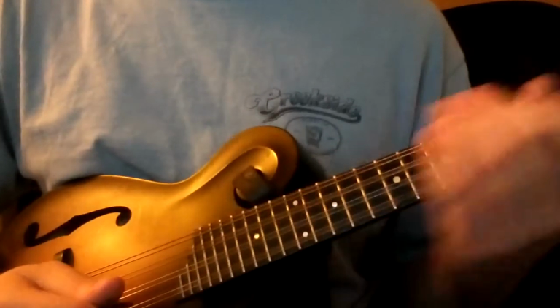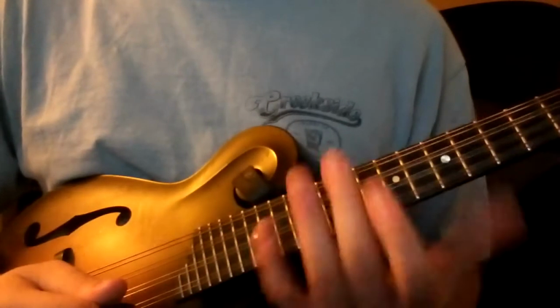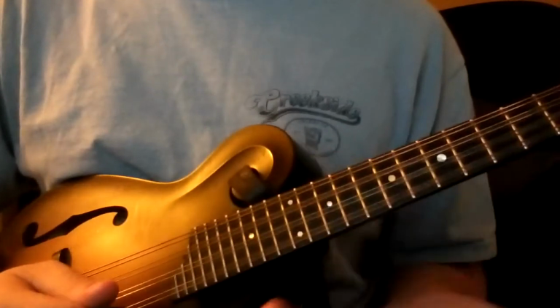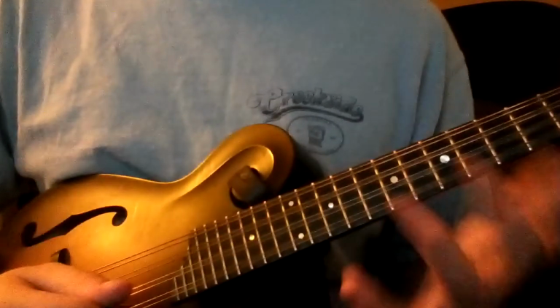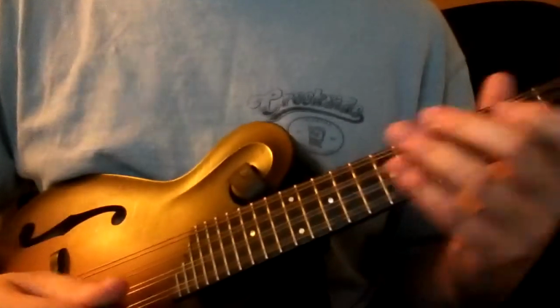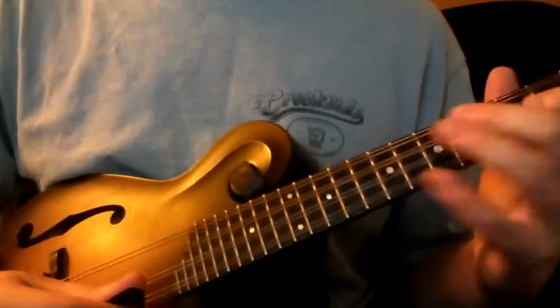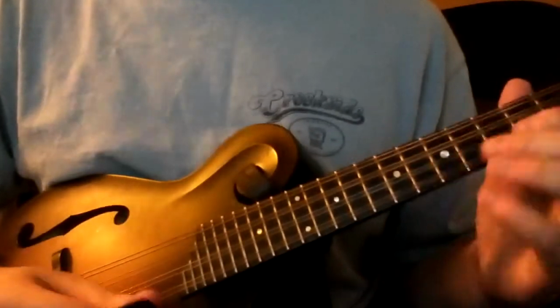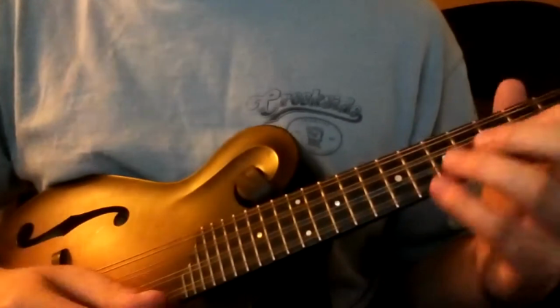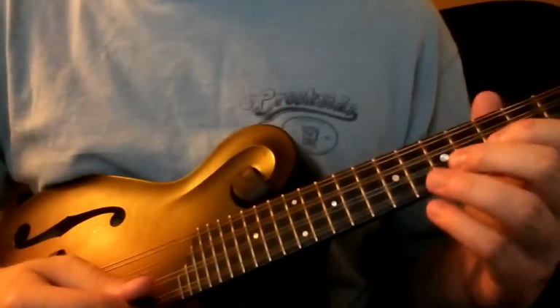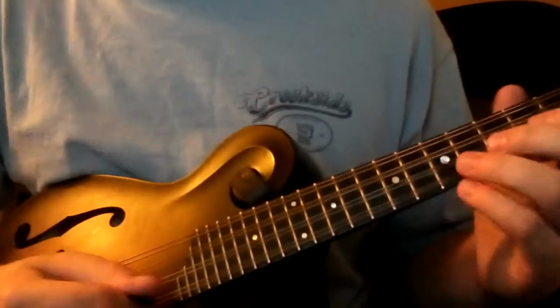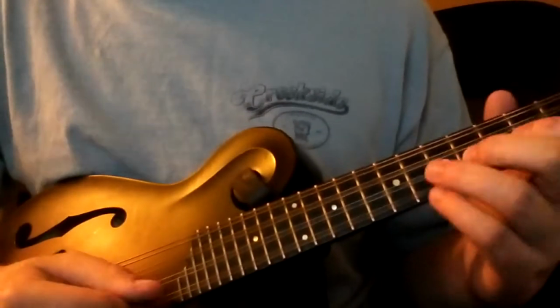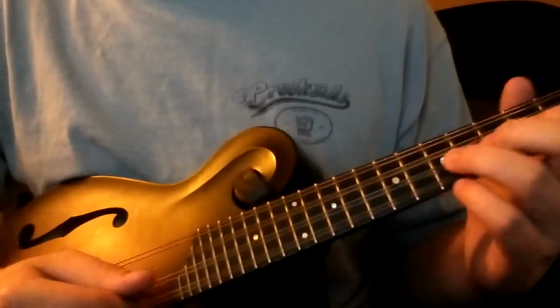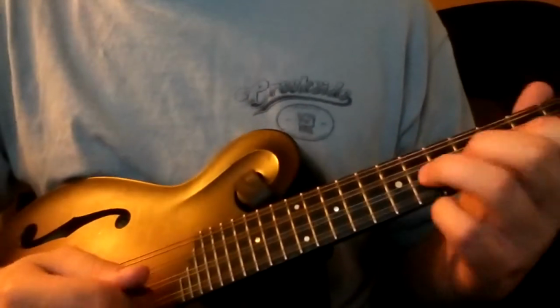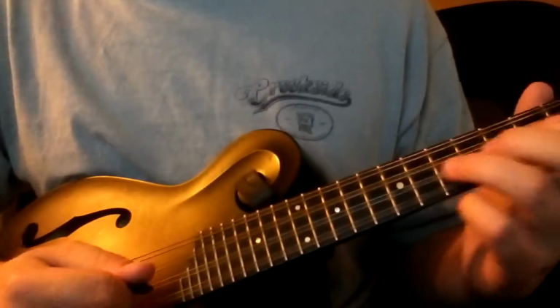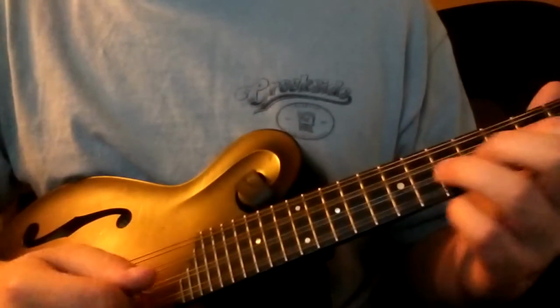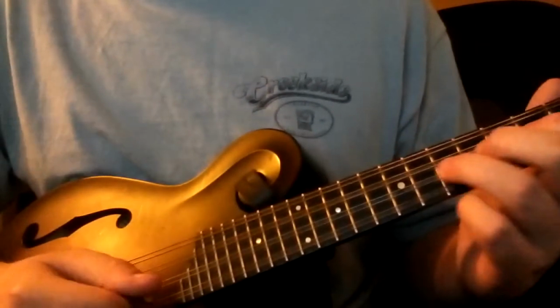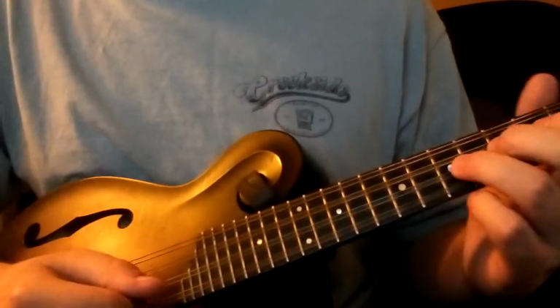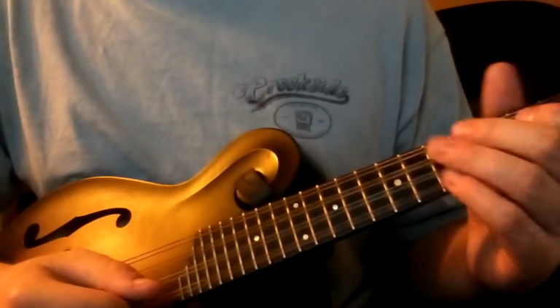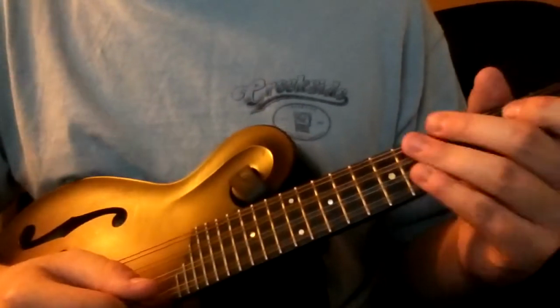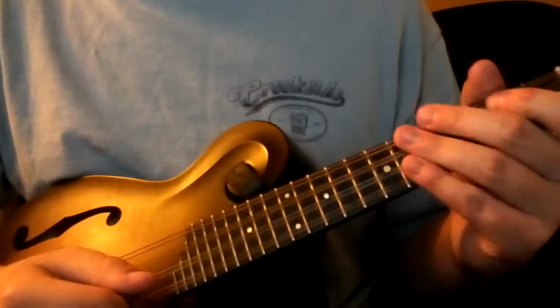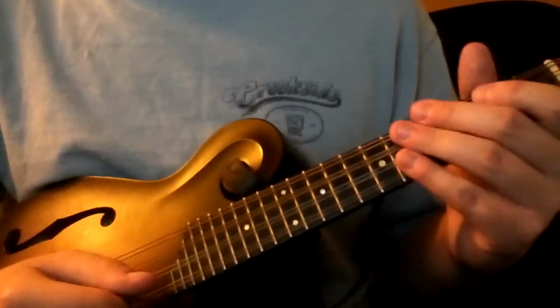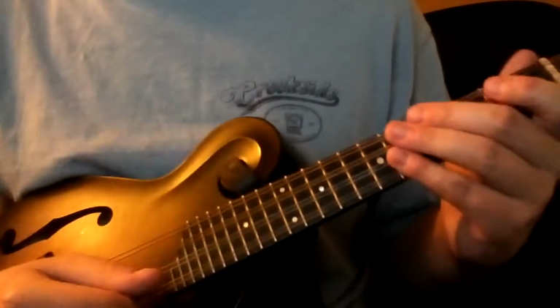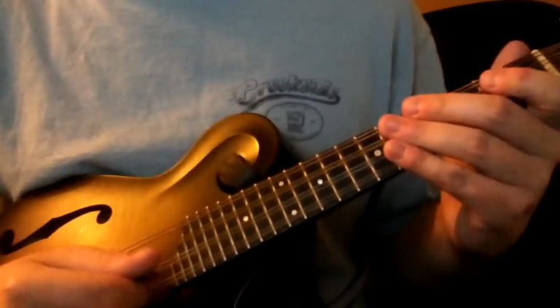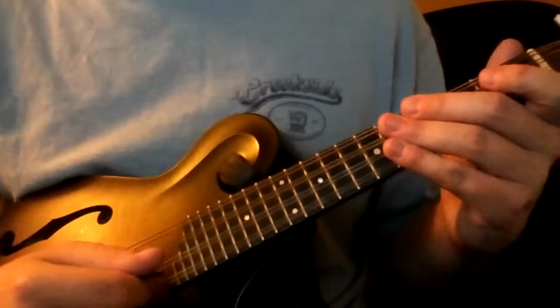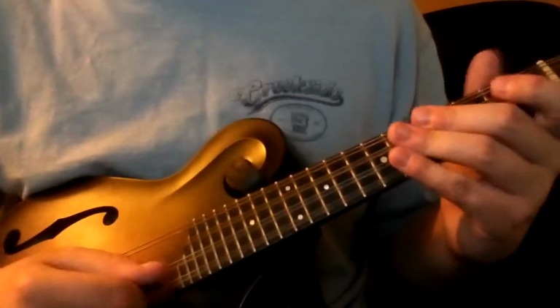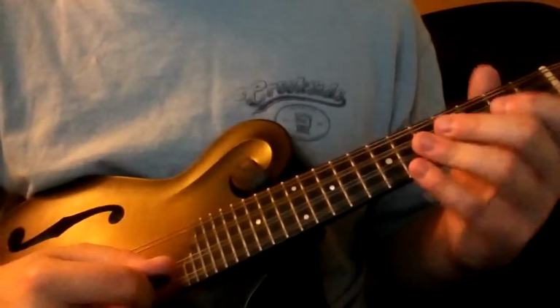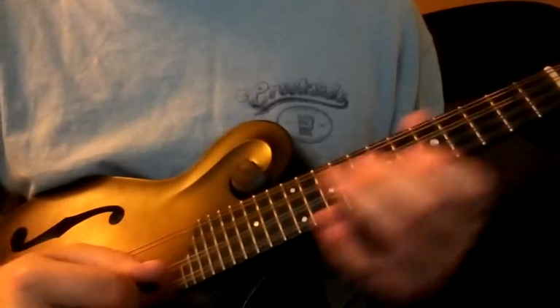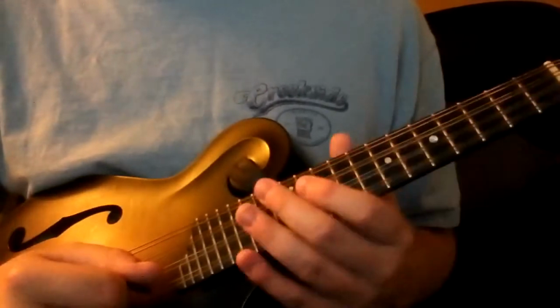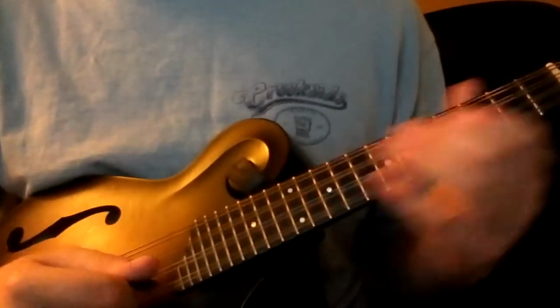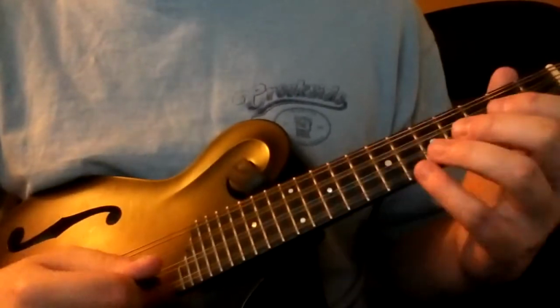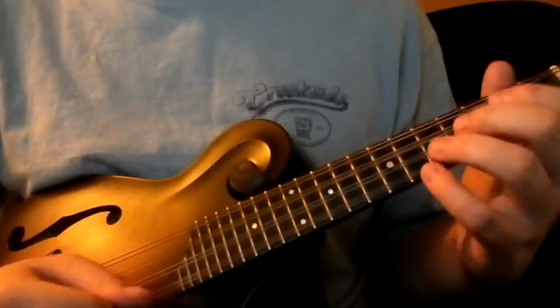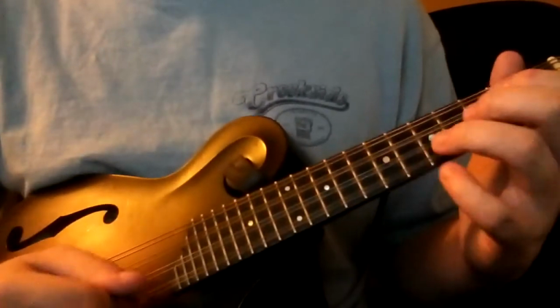Played all the way through at a moderate pace, if you want something to play along with, it would be...